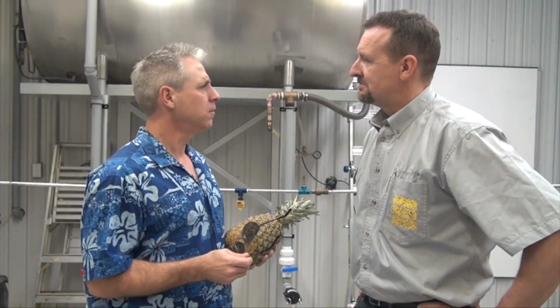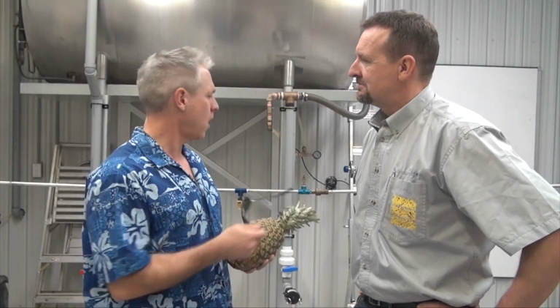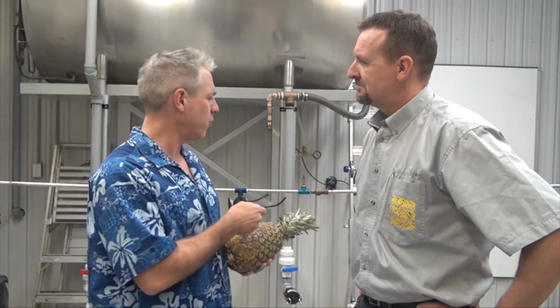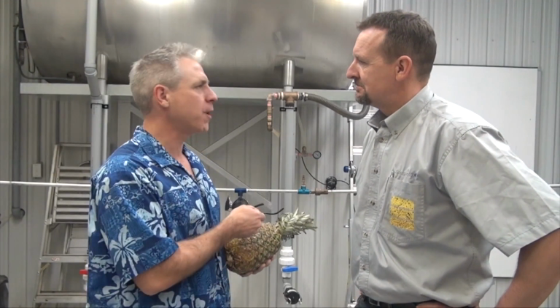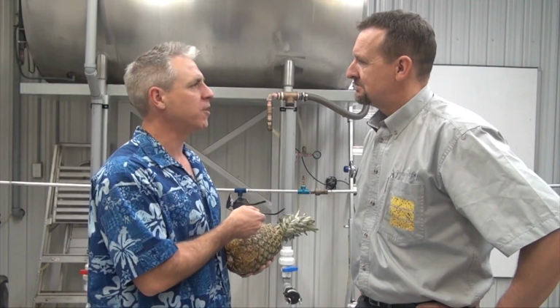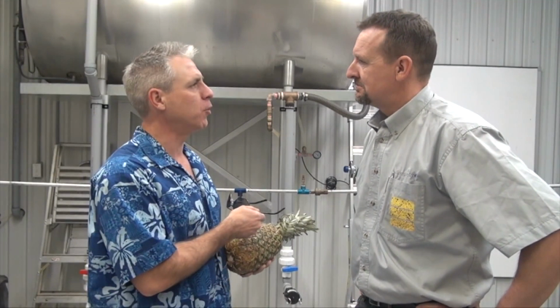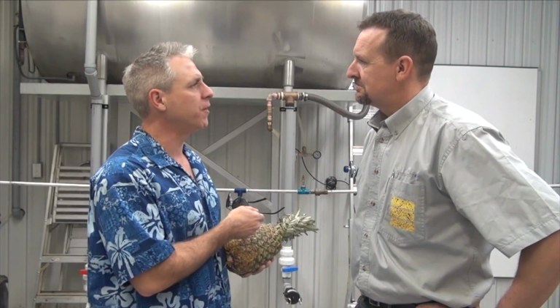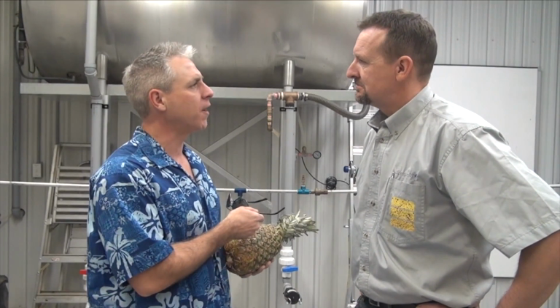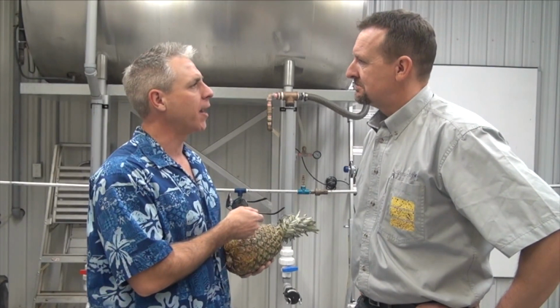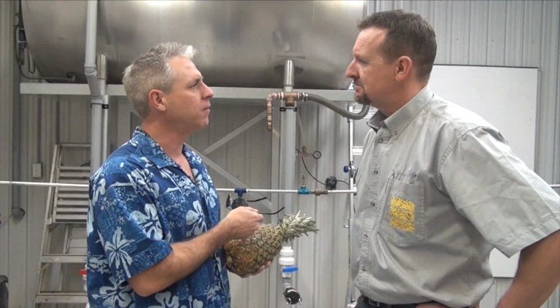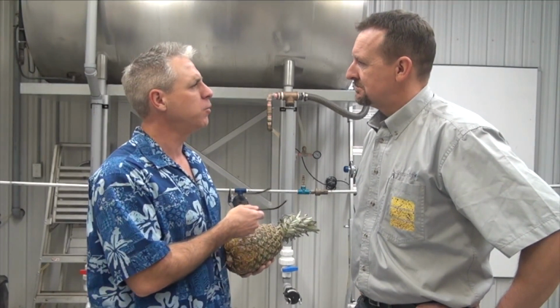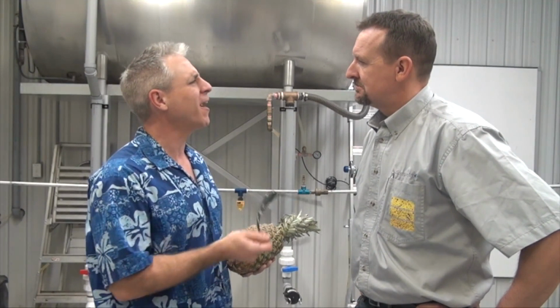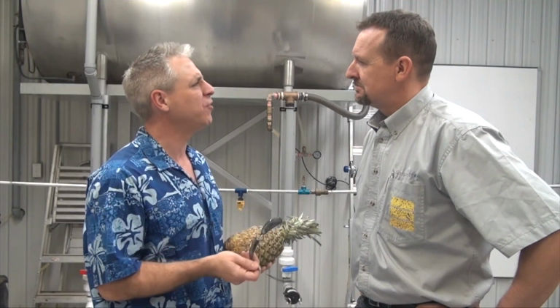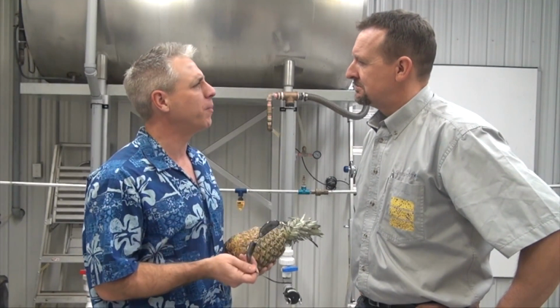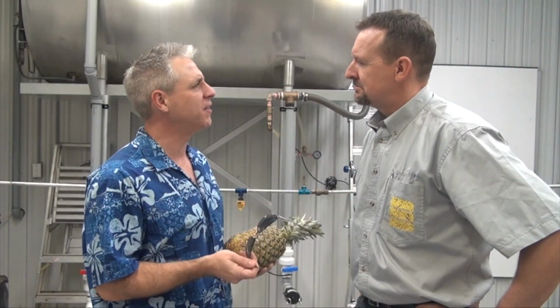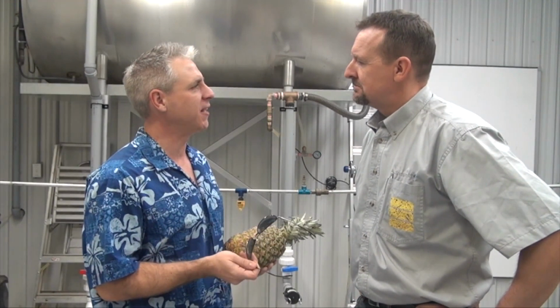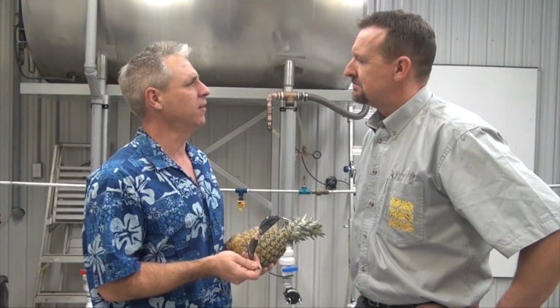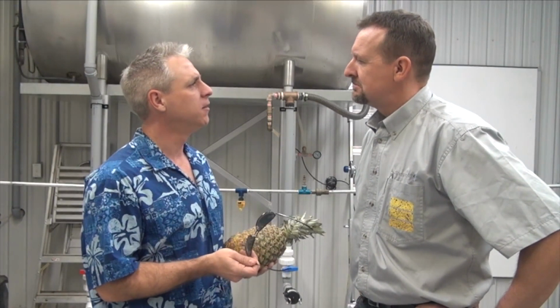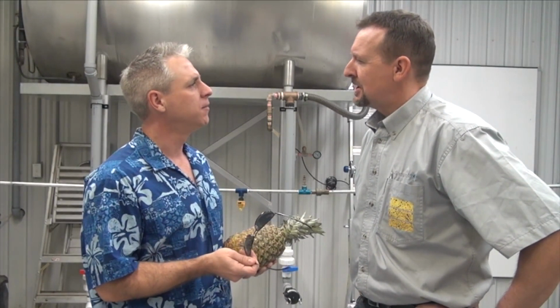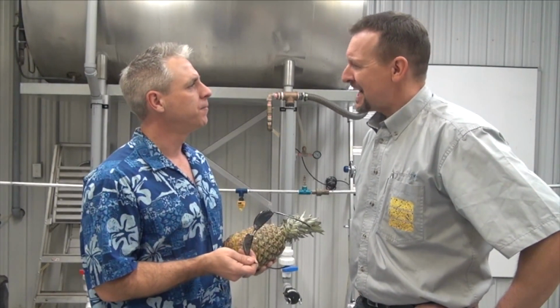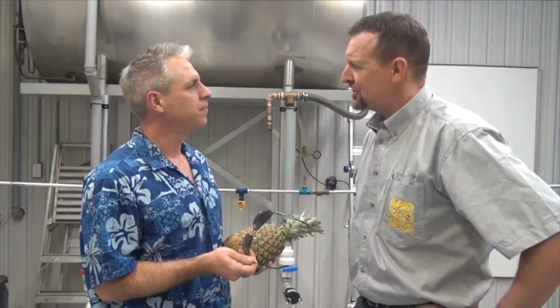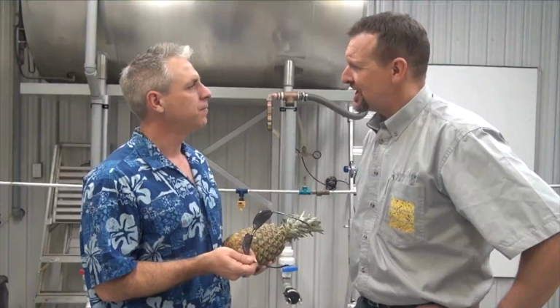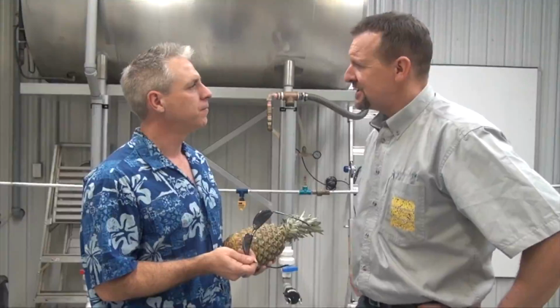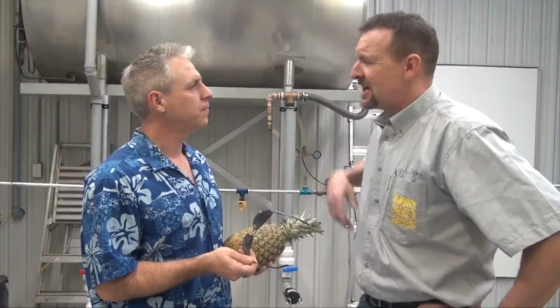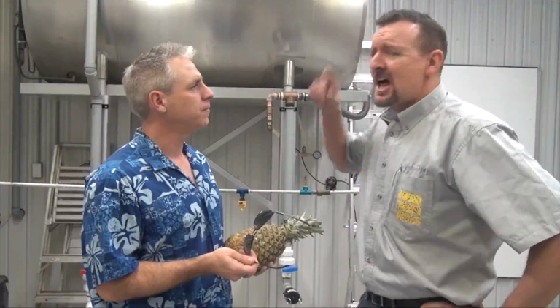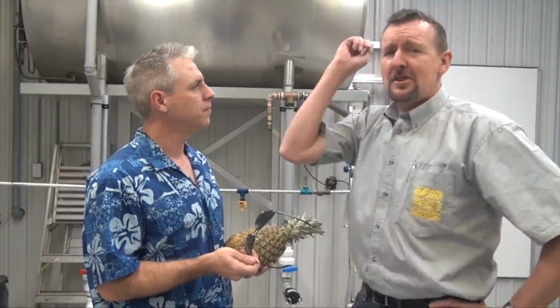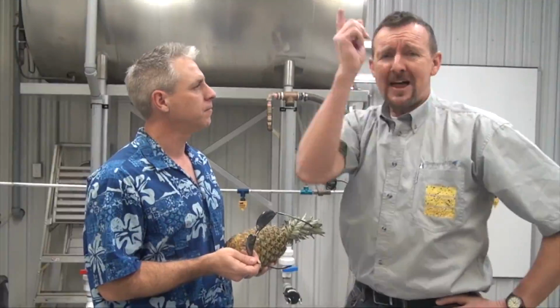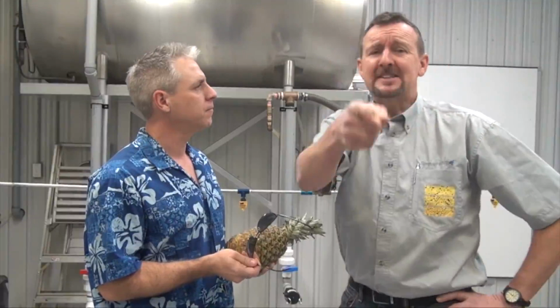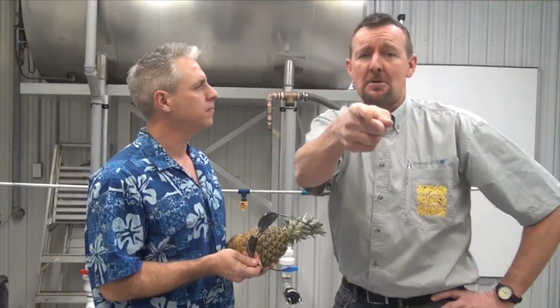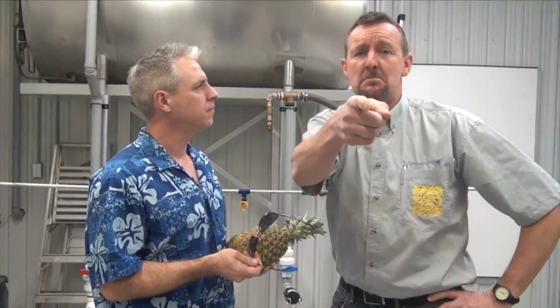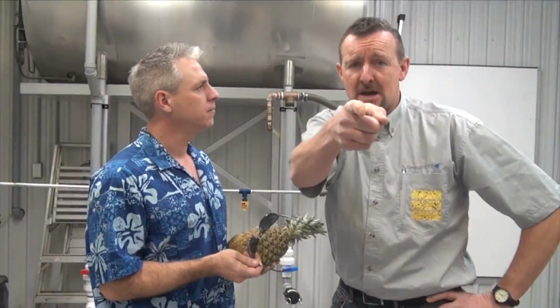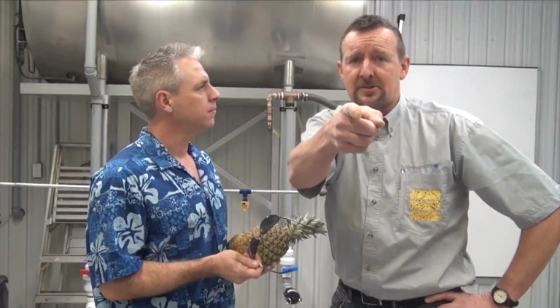I always spray with the boom this high. Boom height's no big deal. Actually, Jason, that's a myth.